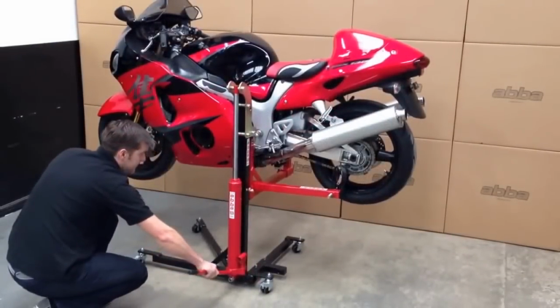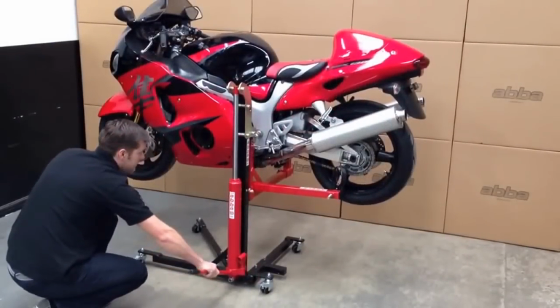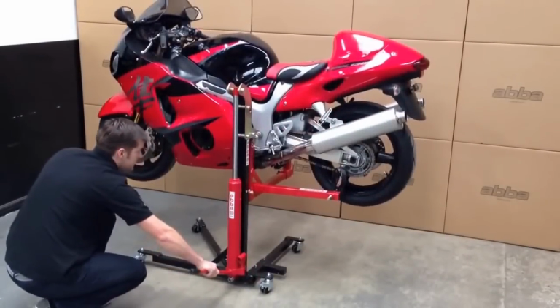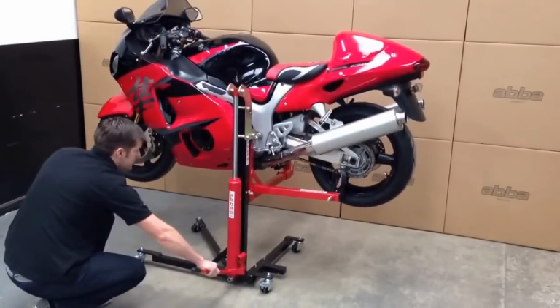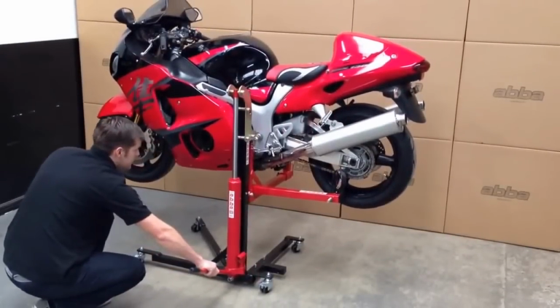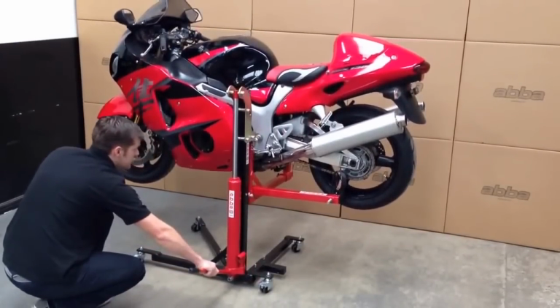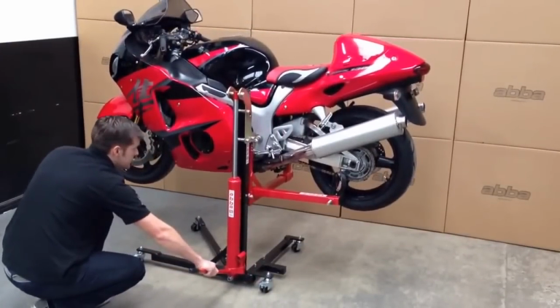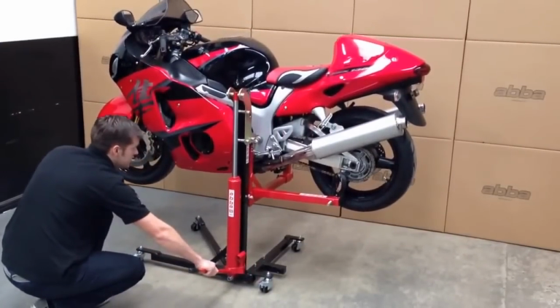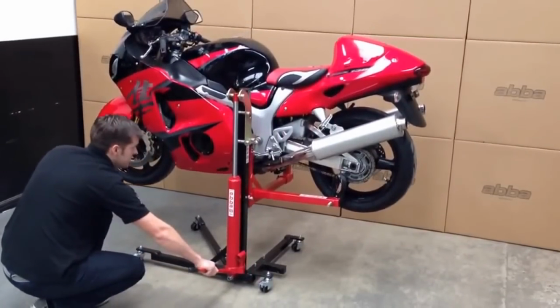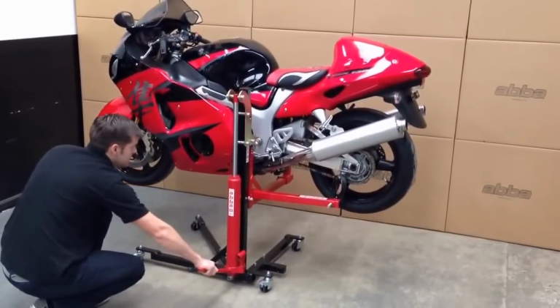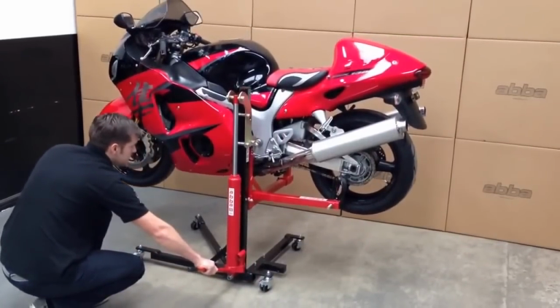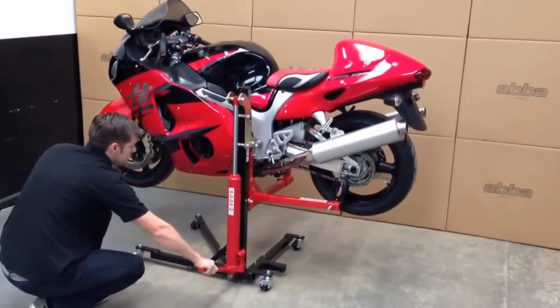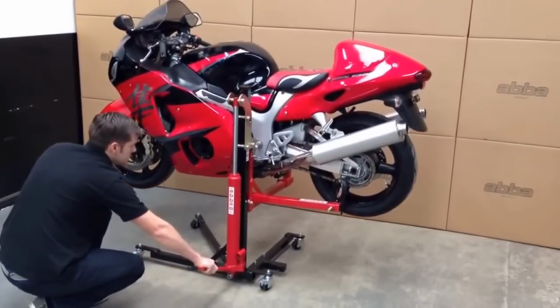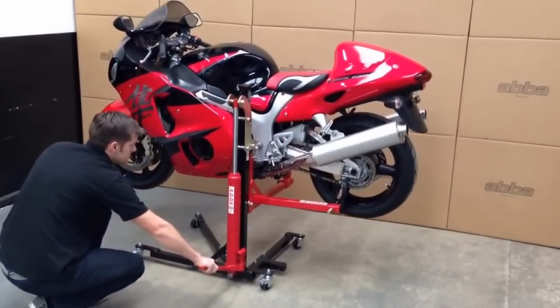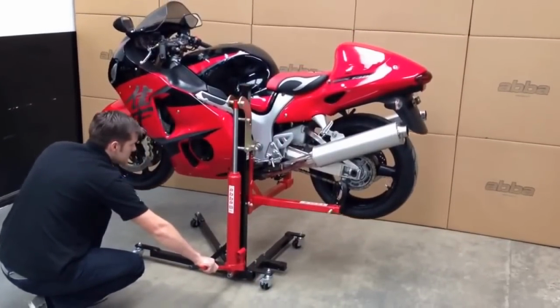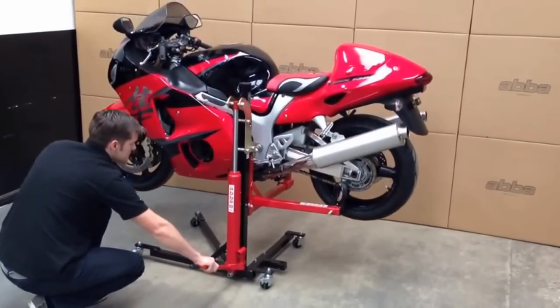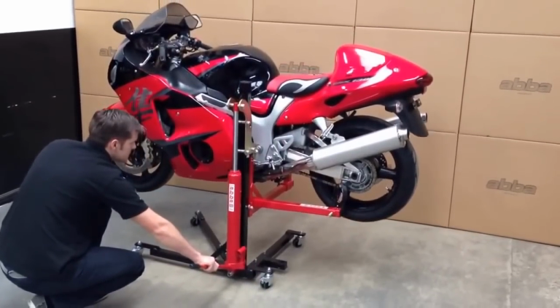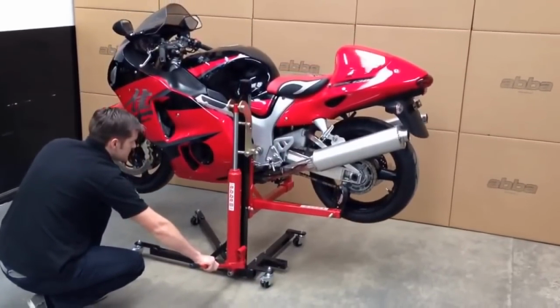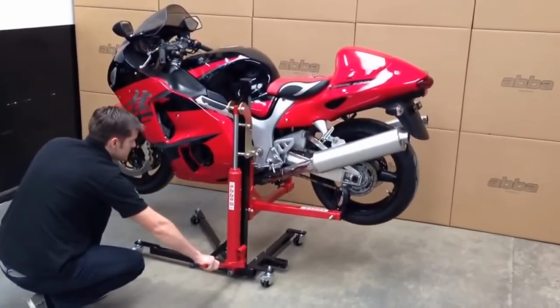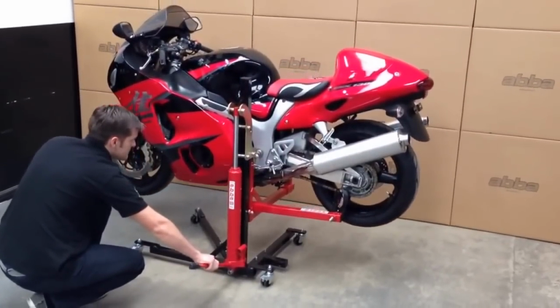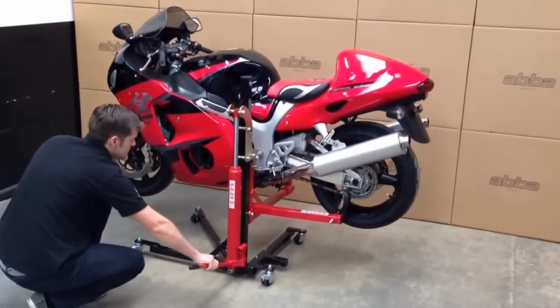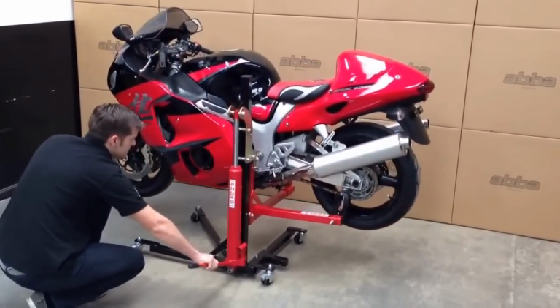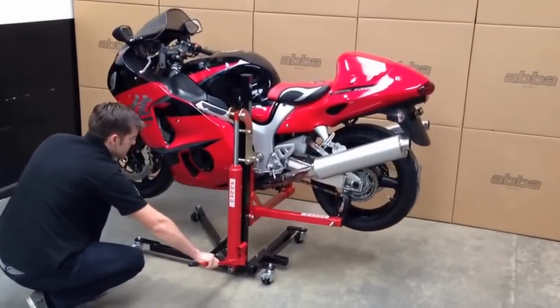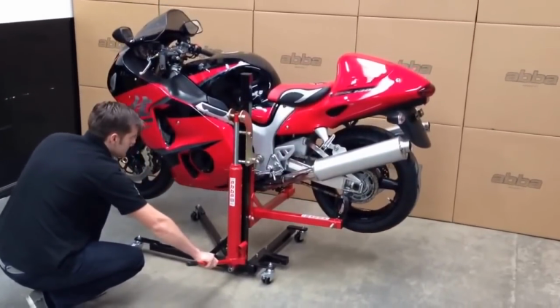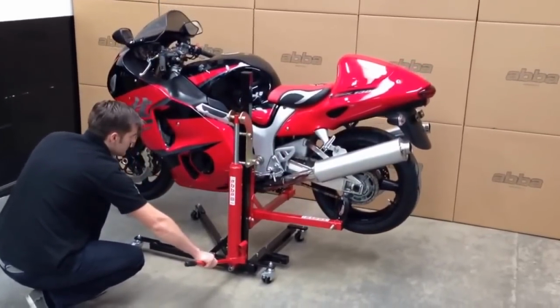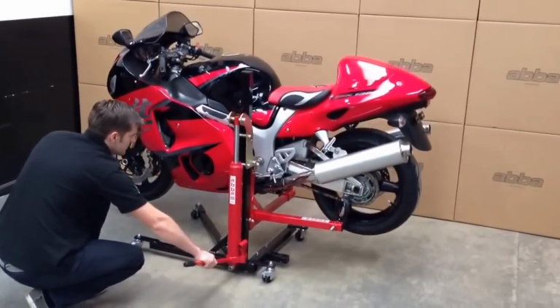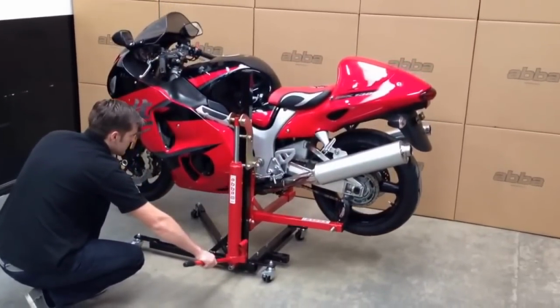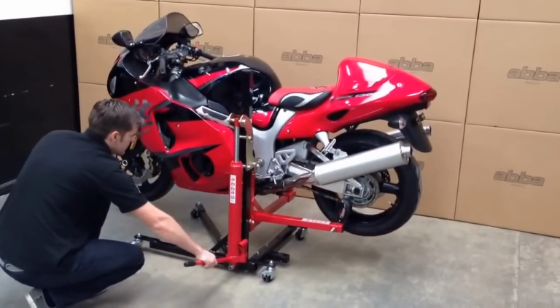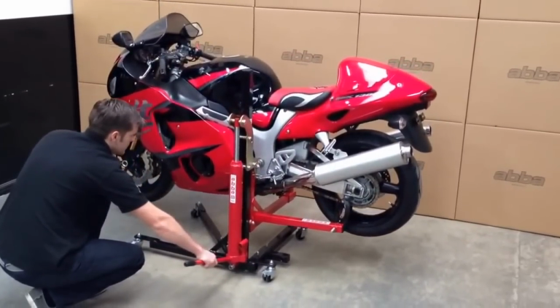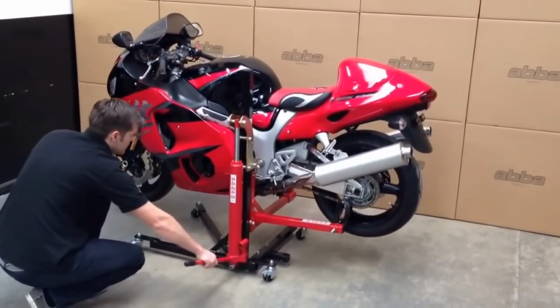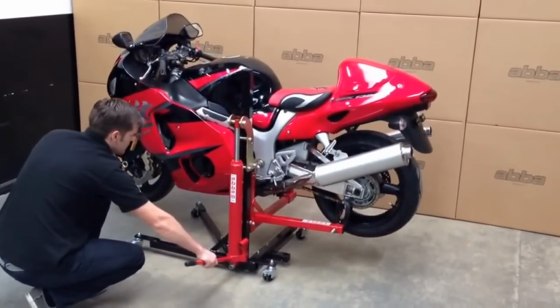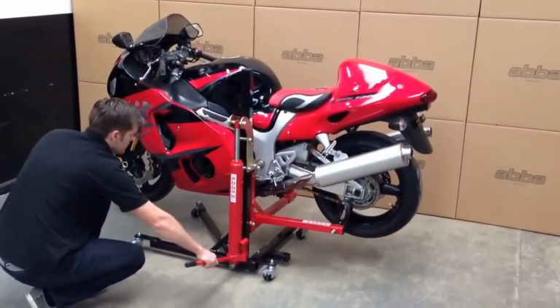Releasing the valve on the hydraulic pump allows you to control the speed at which the bike lowers to the ground.